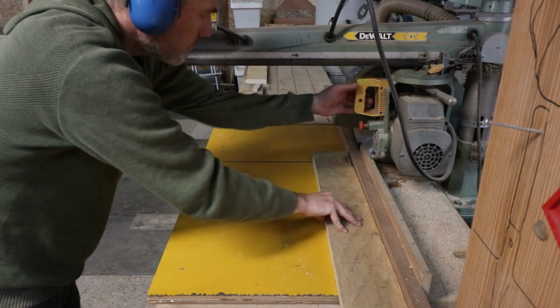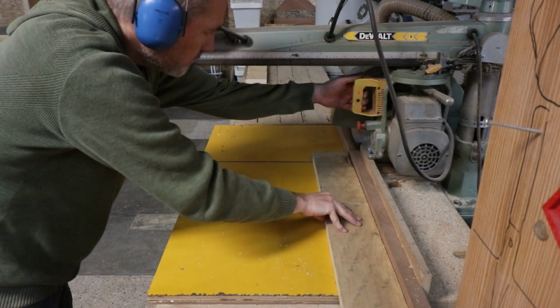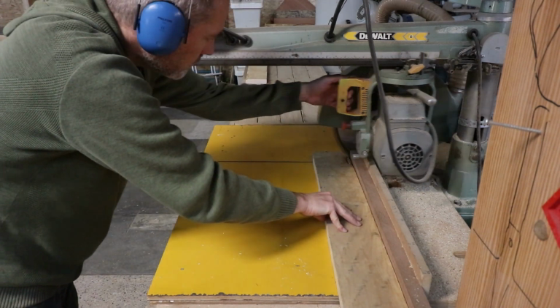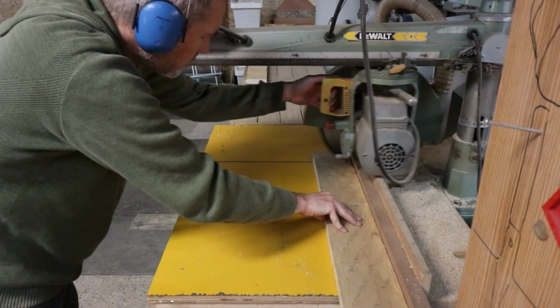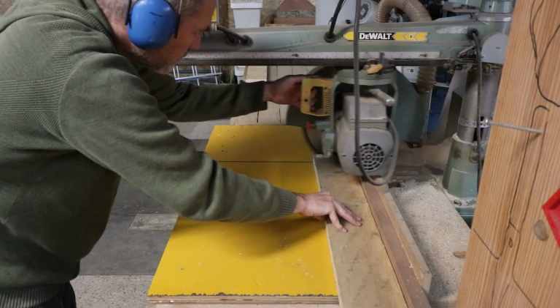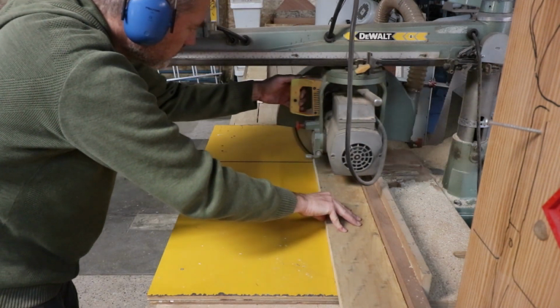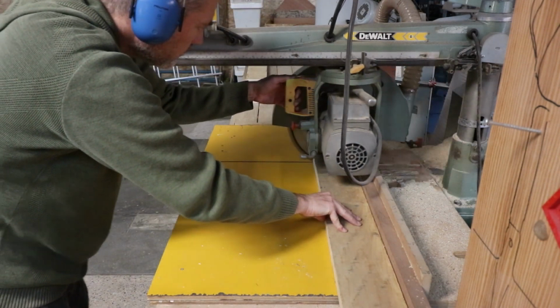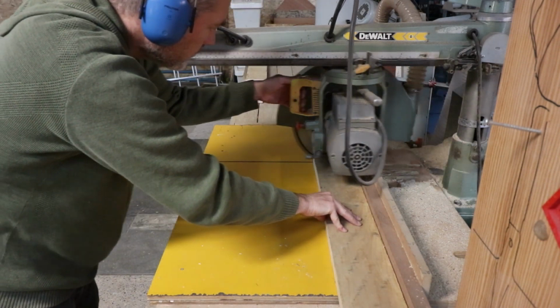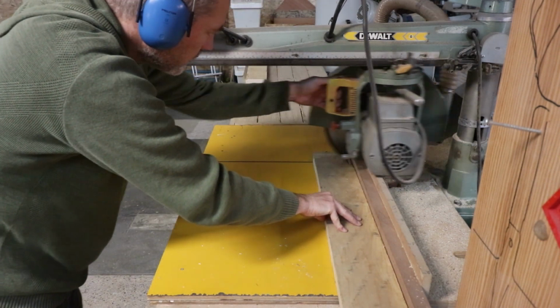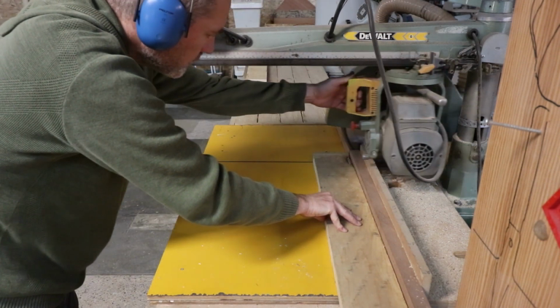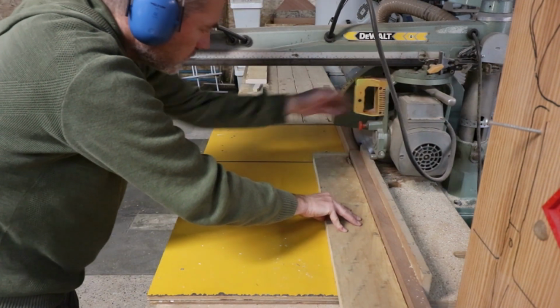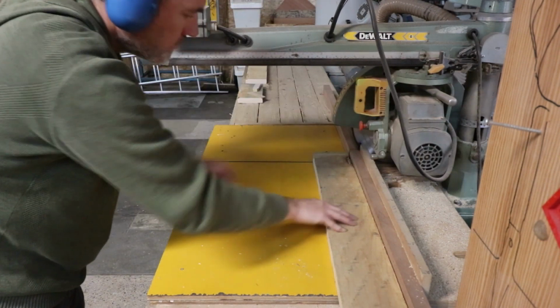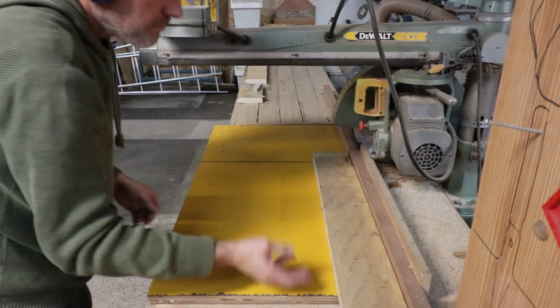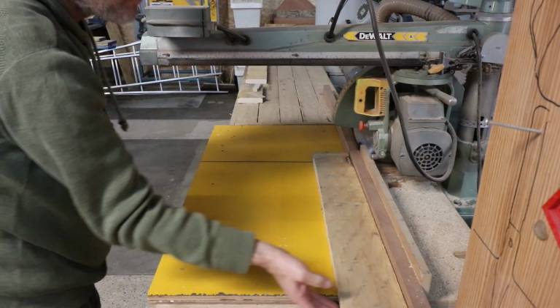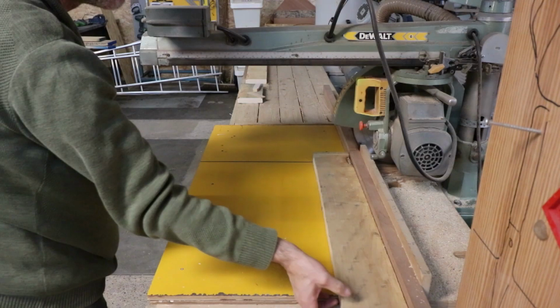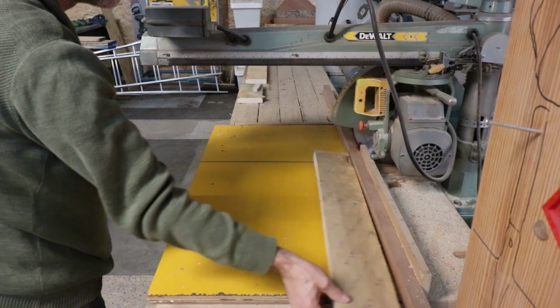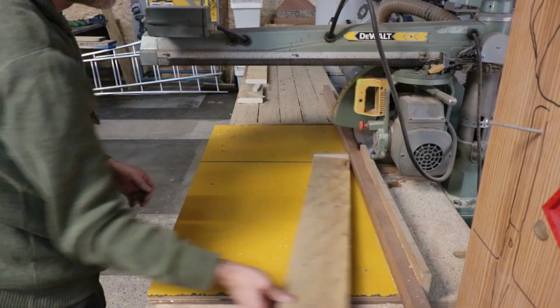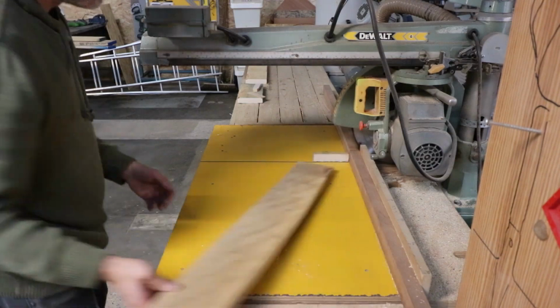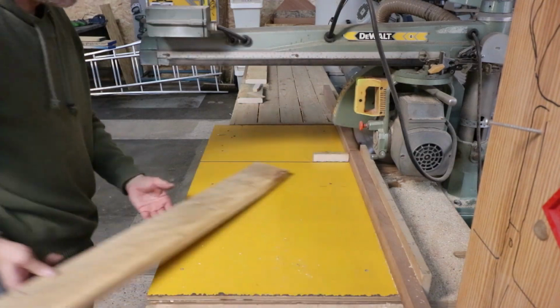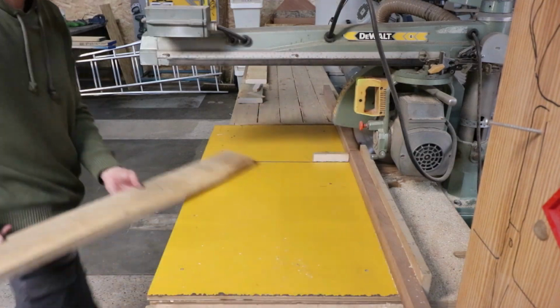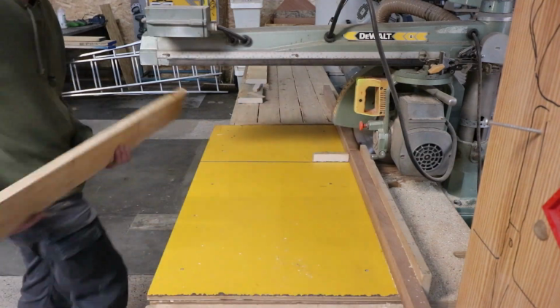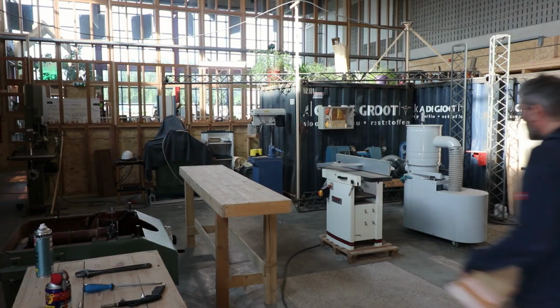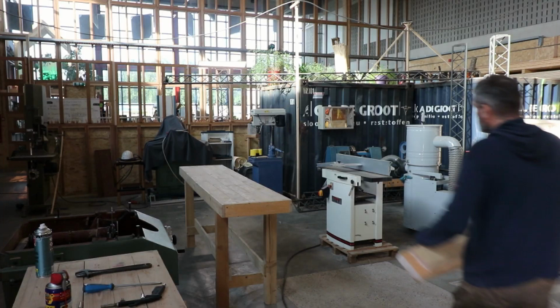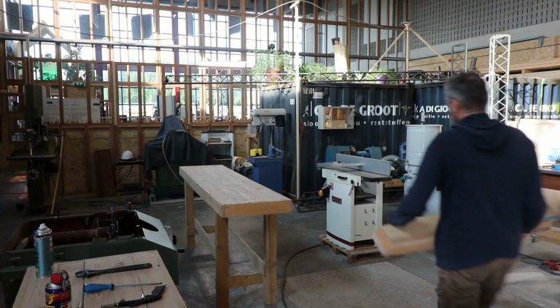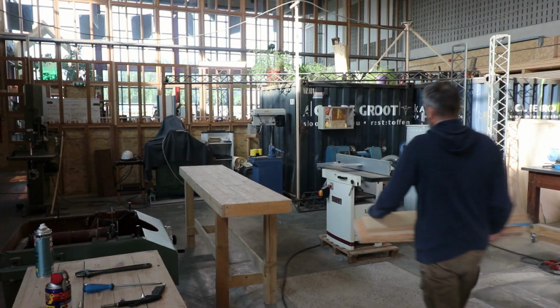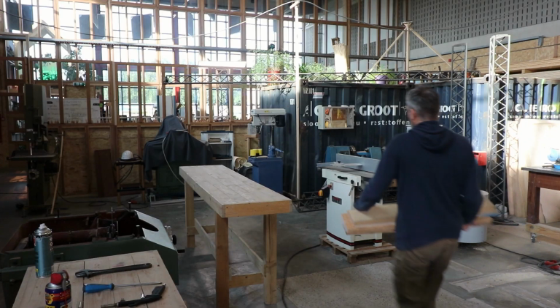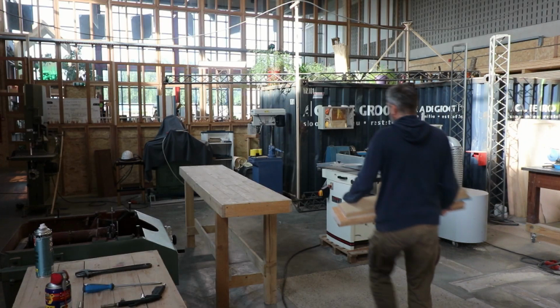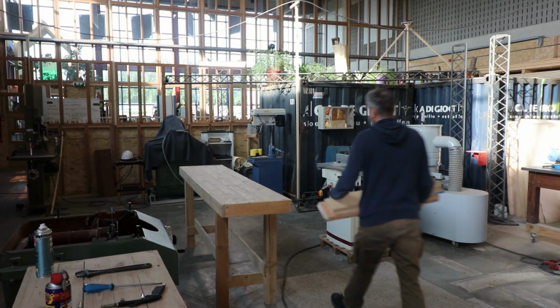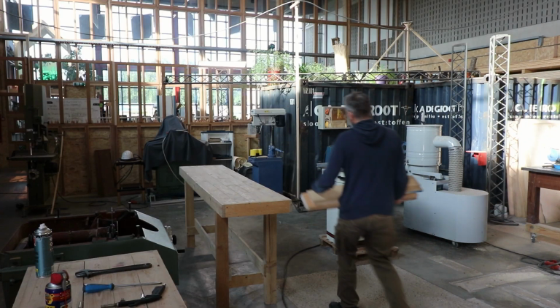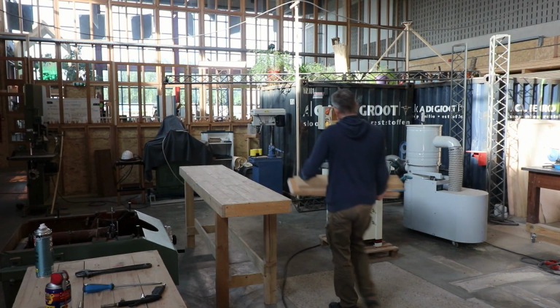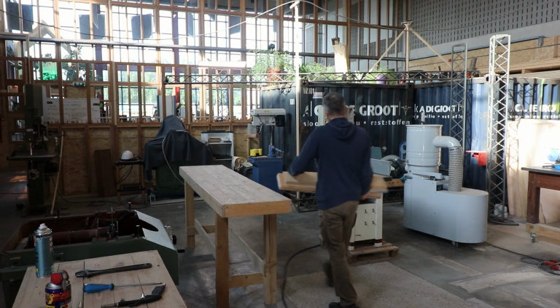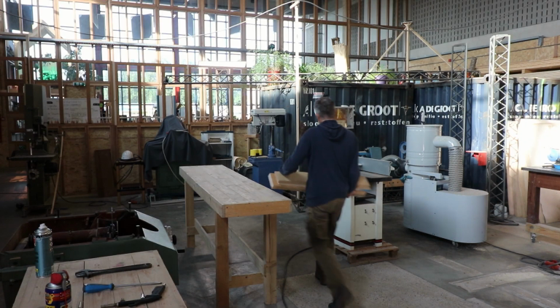For the legs and frame I used hard maple that I had to mill down to the right dimensions.